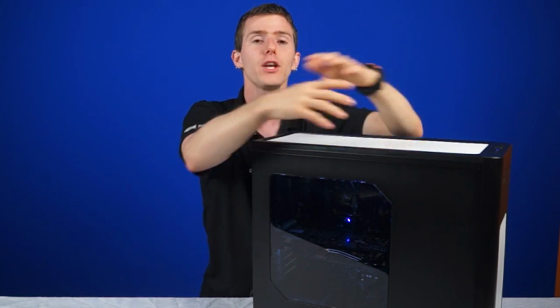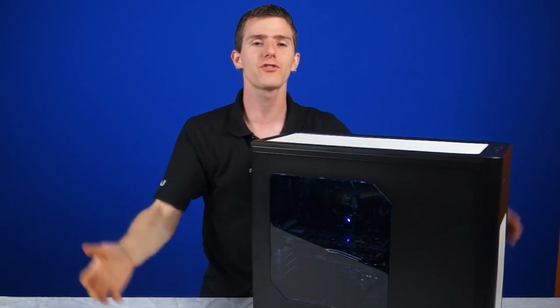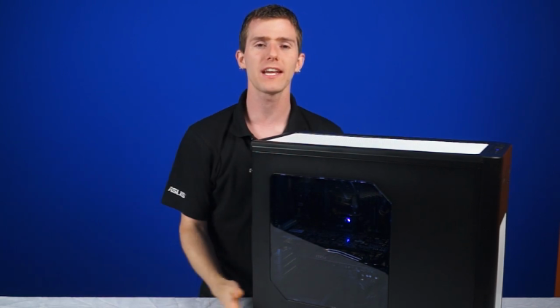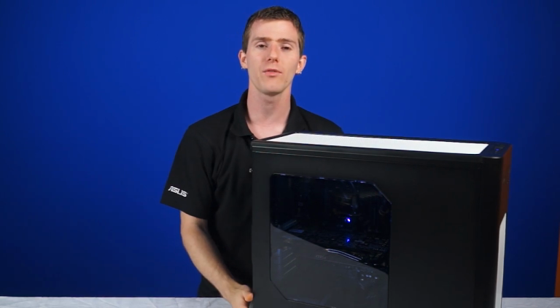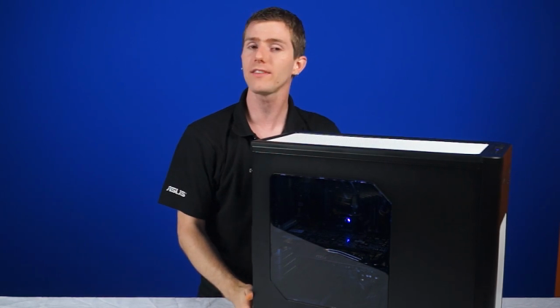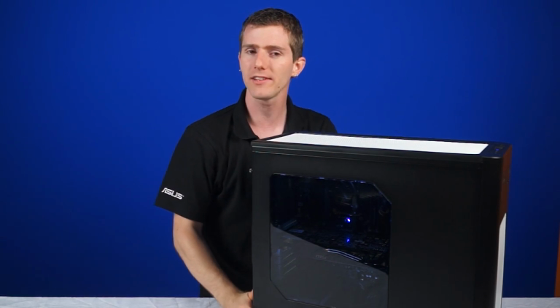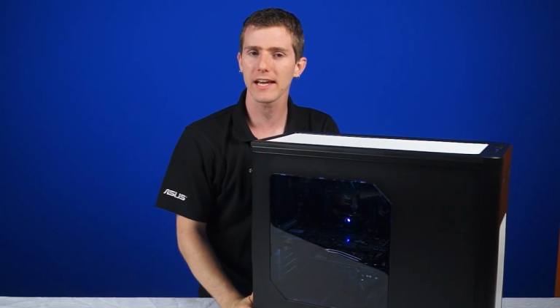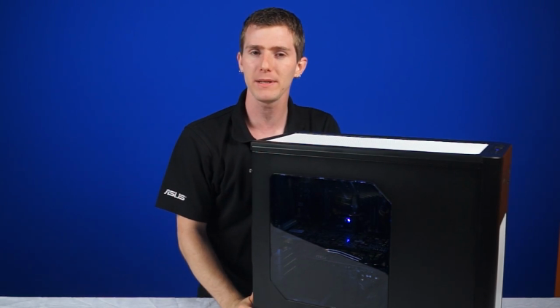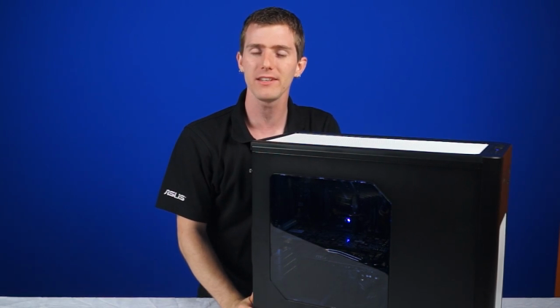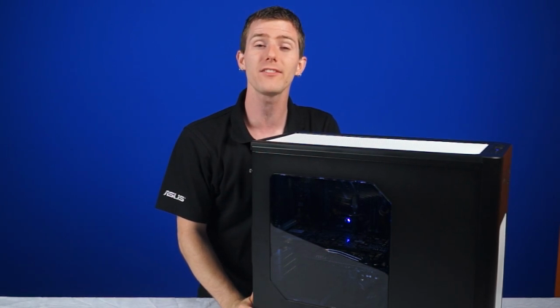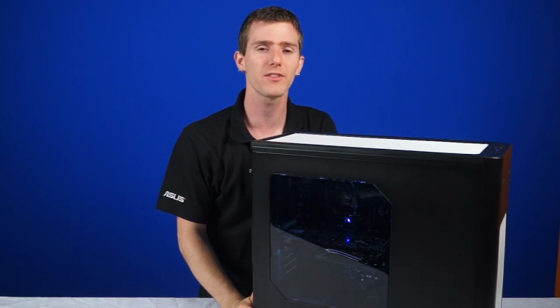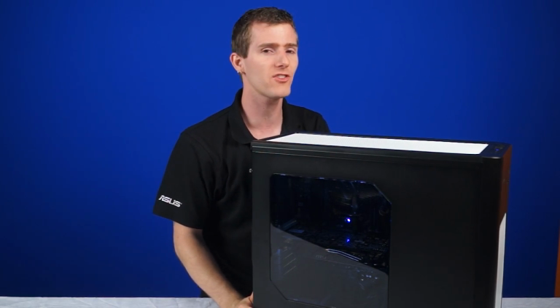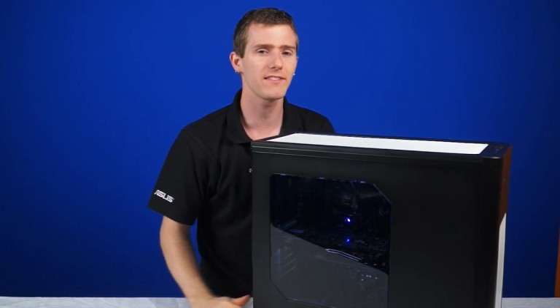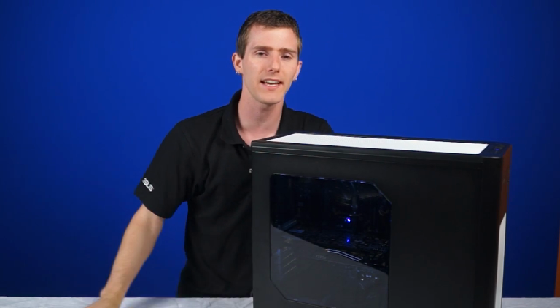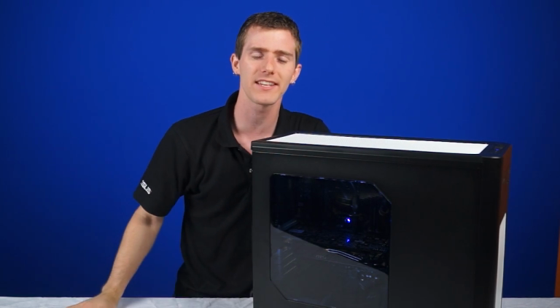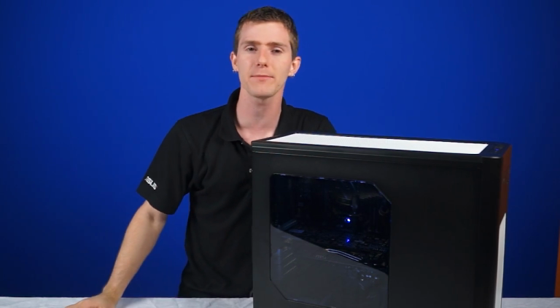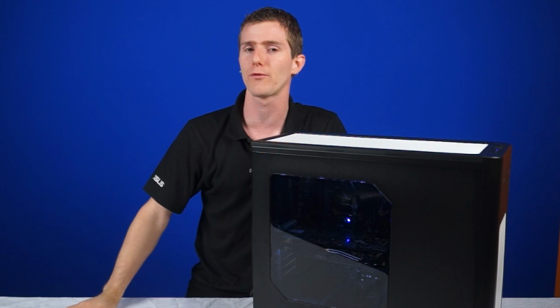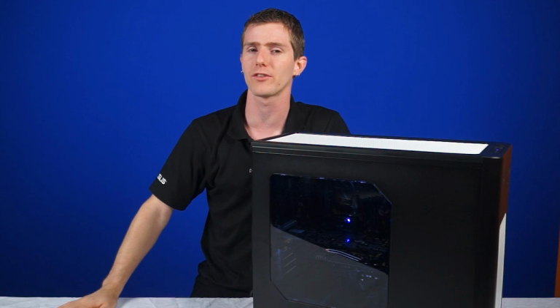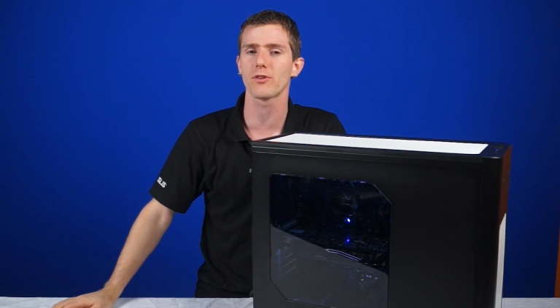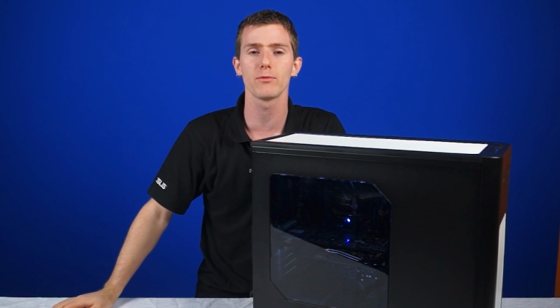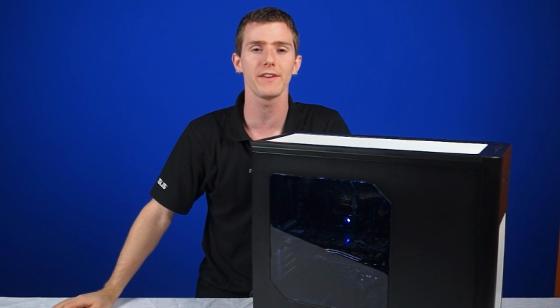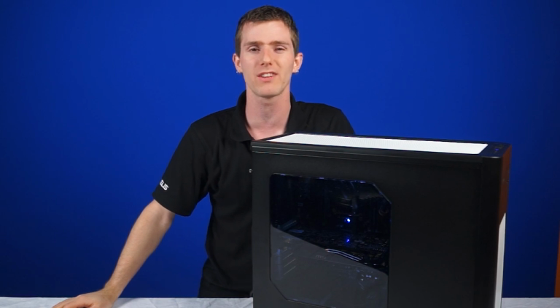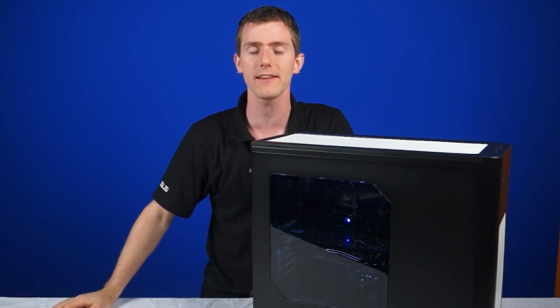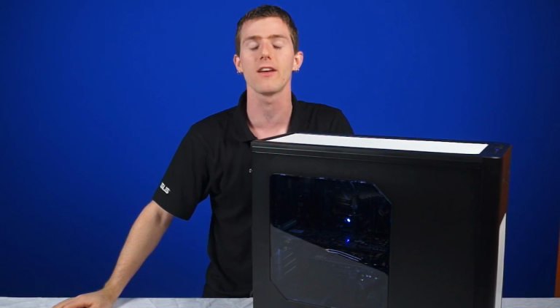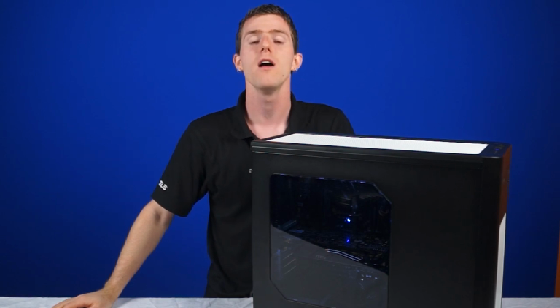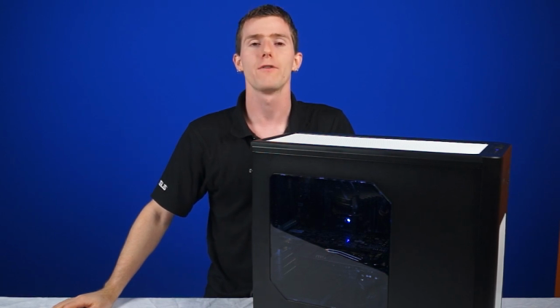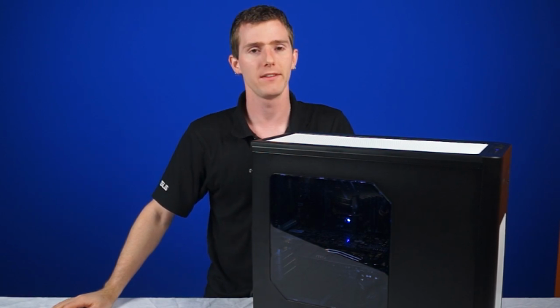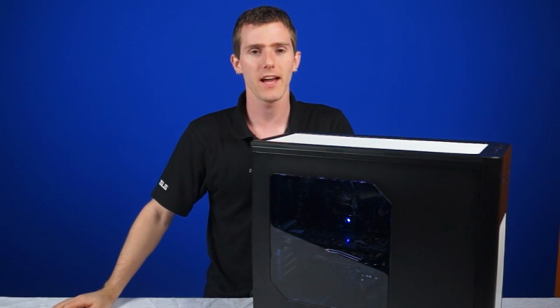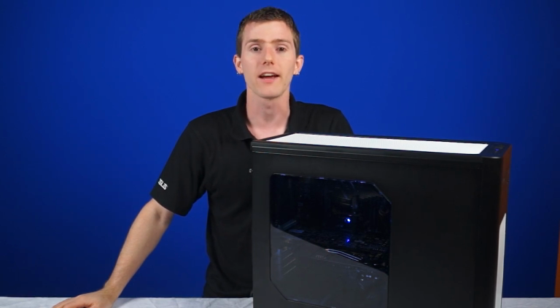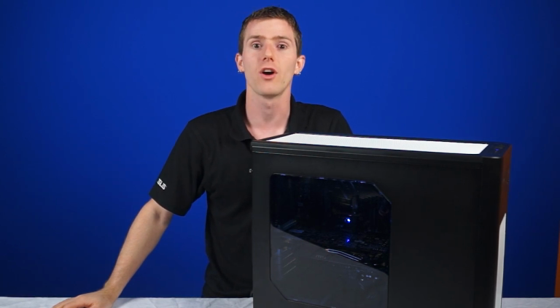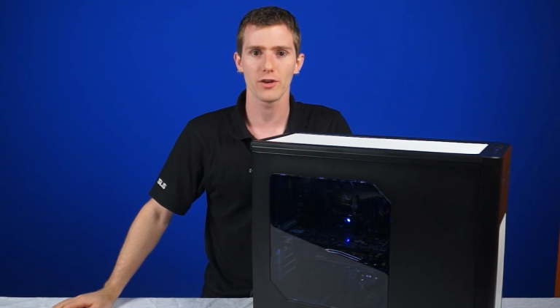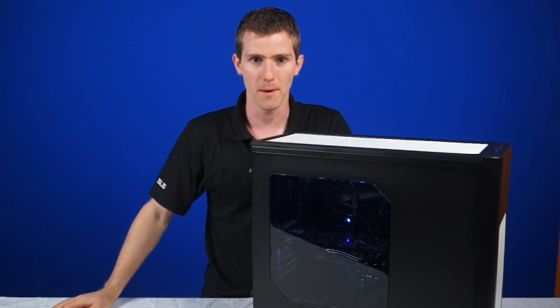Thank you for checking out this NCIX PC Systems edition of NCIX Tech Tips. Don't forget to subscribe for more videos like this from NCIX.com.